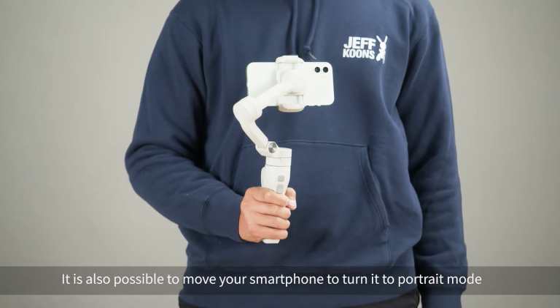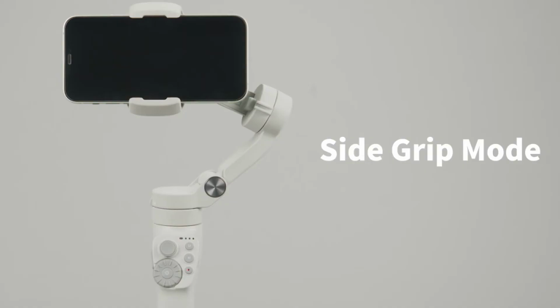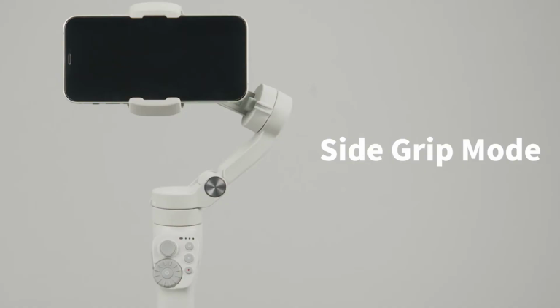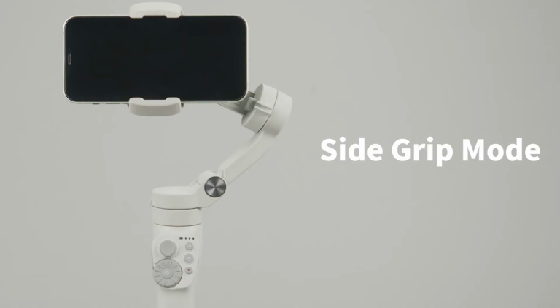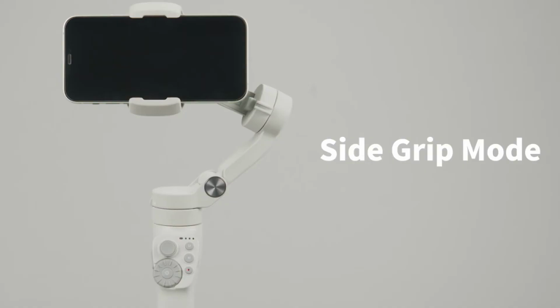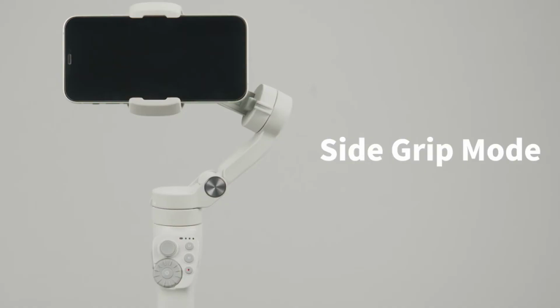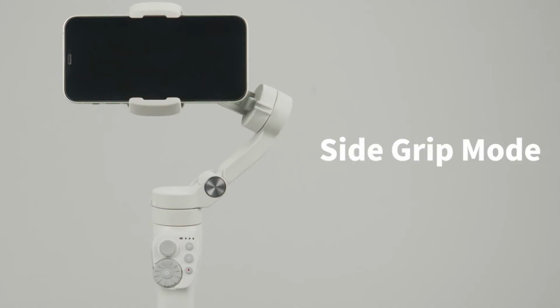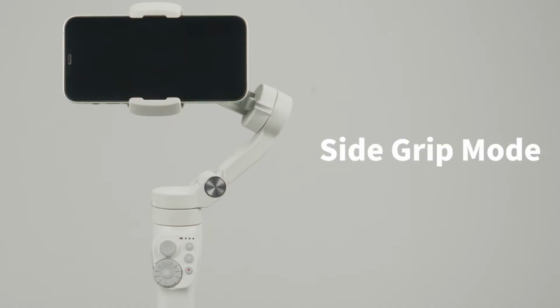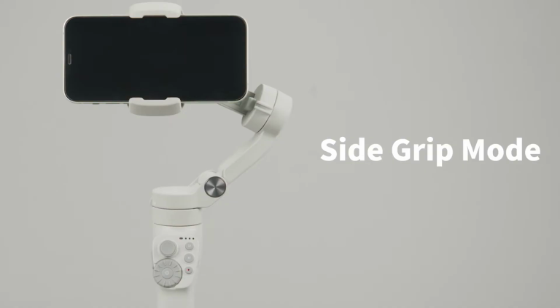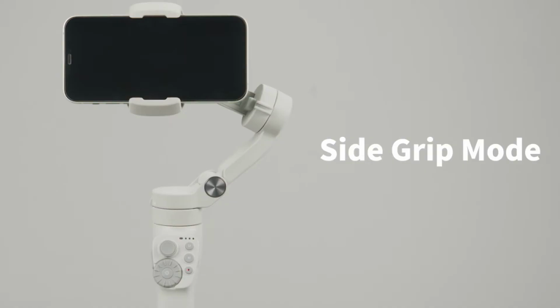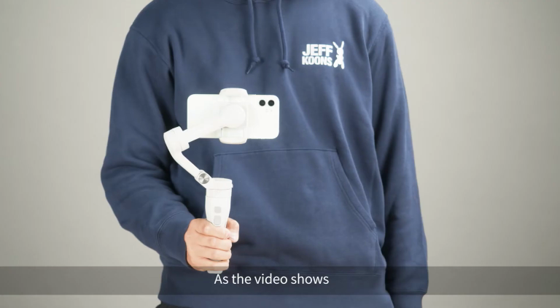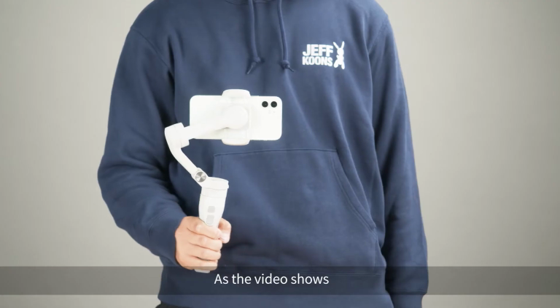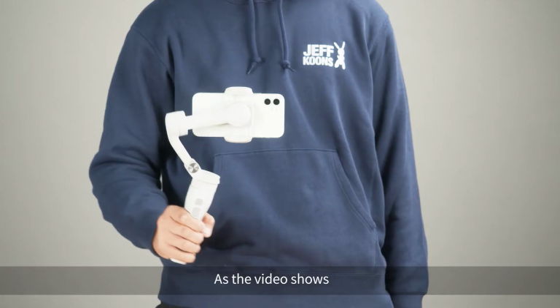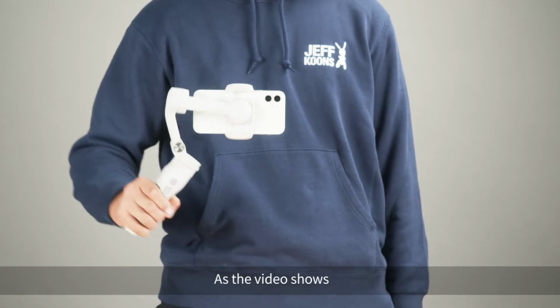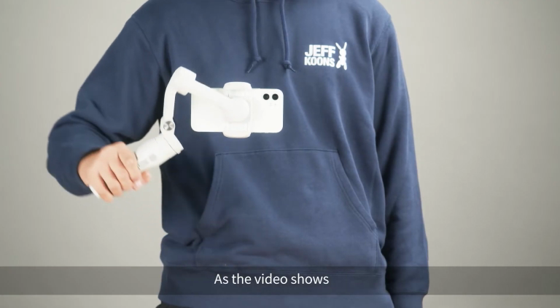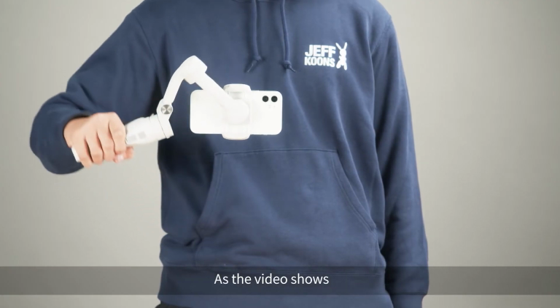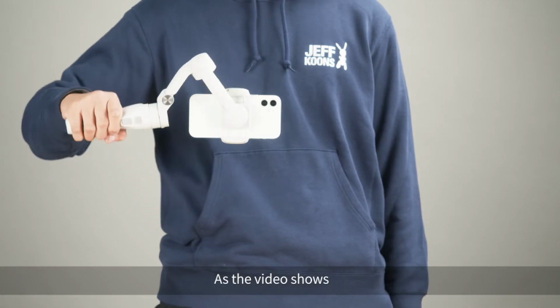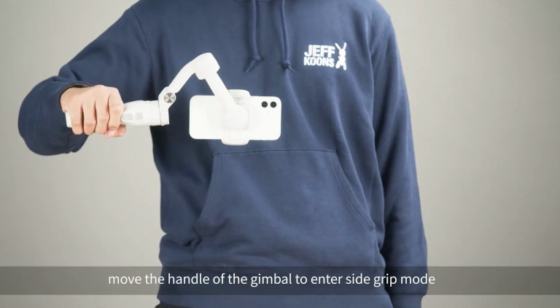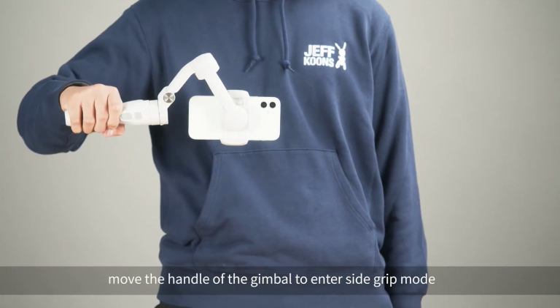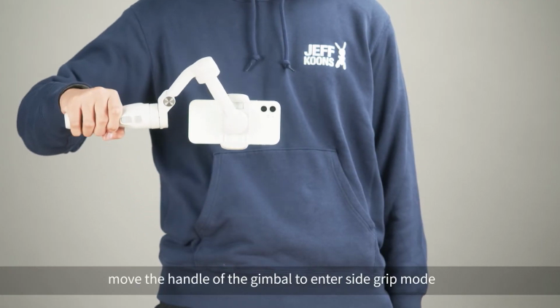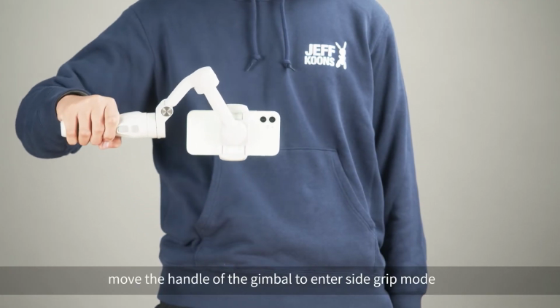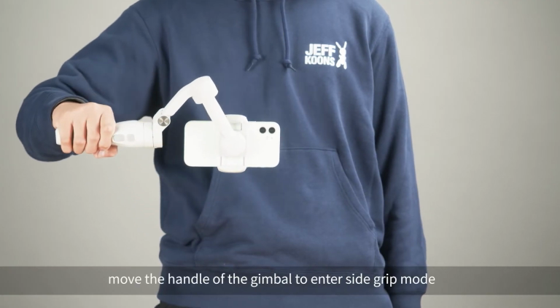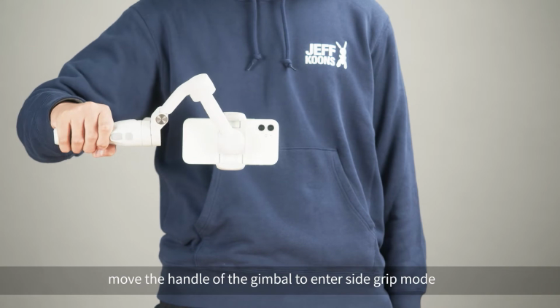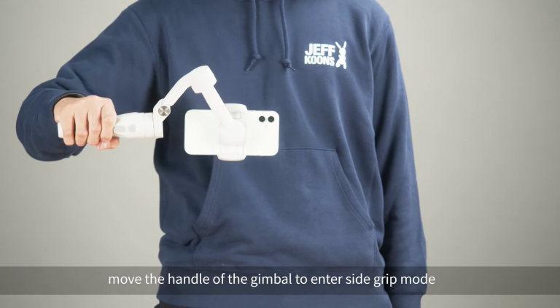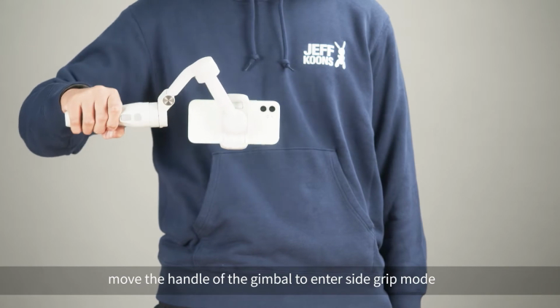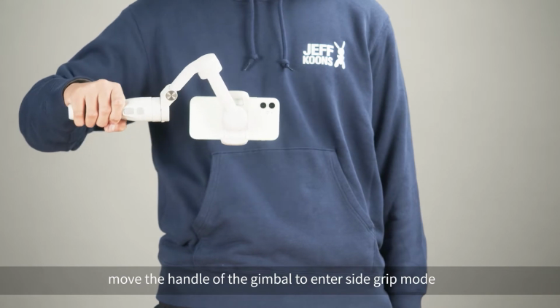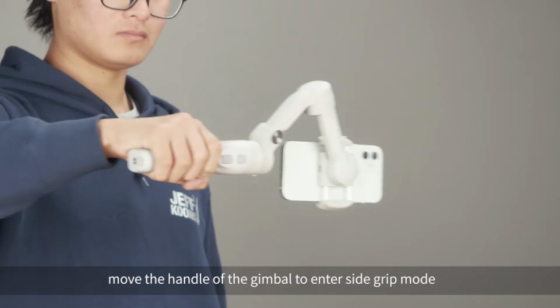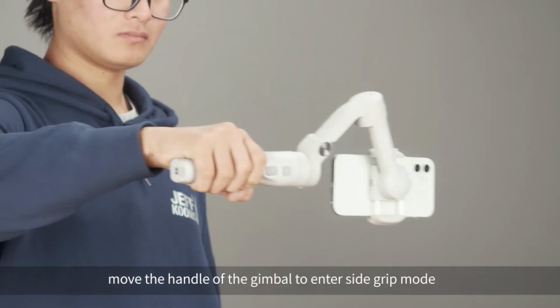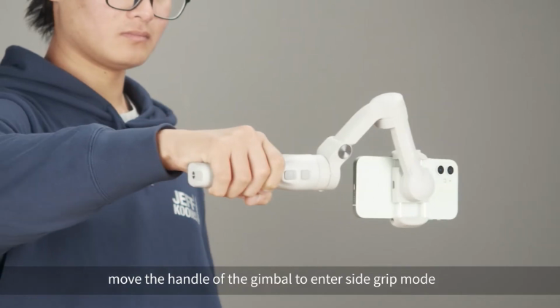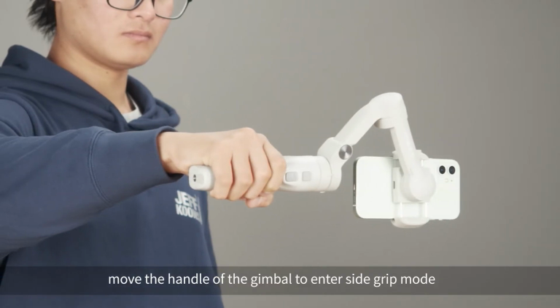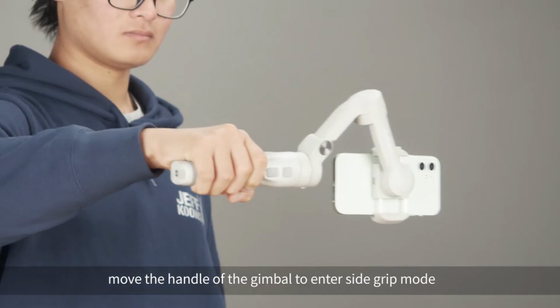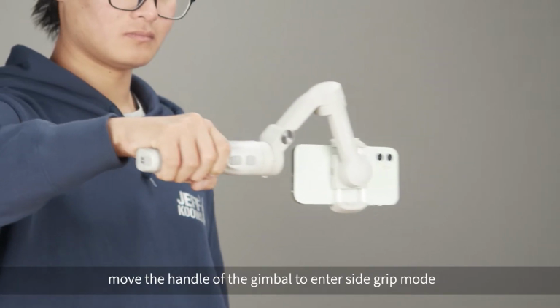Side grip mode. As the video shows, move the handle of the gimbal to enter side grip mode.